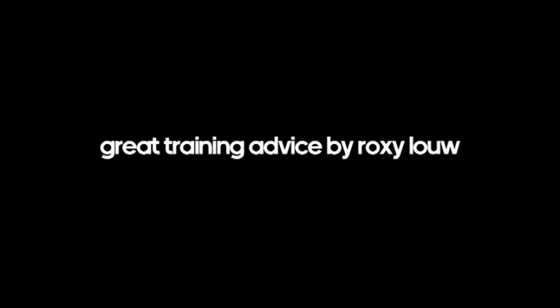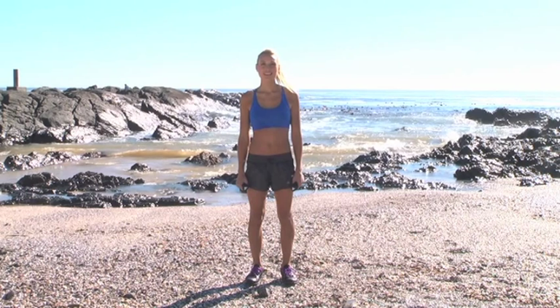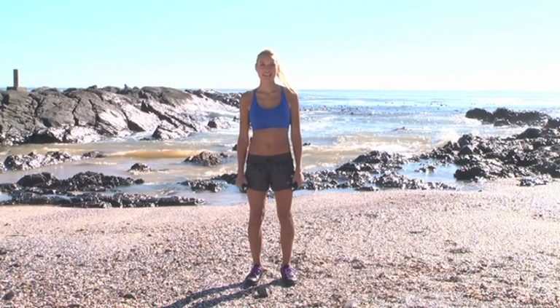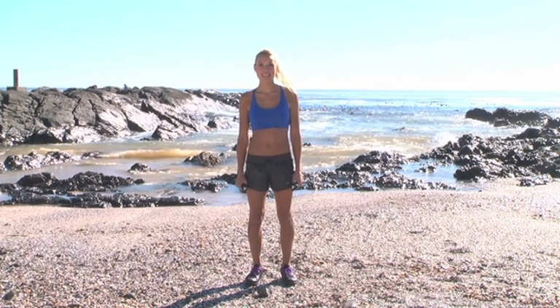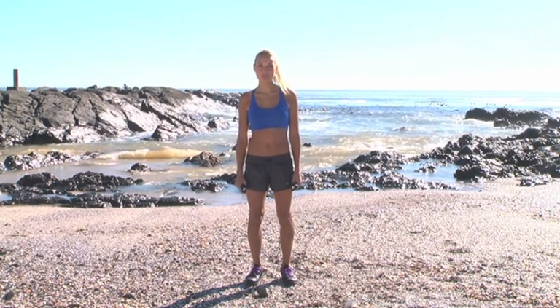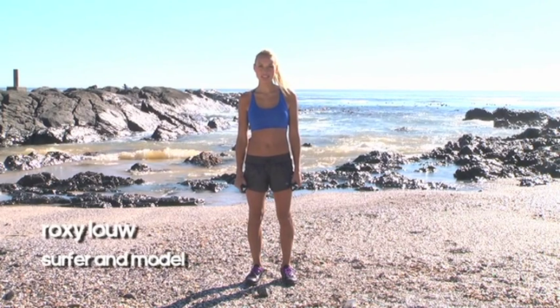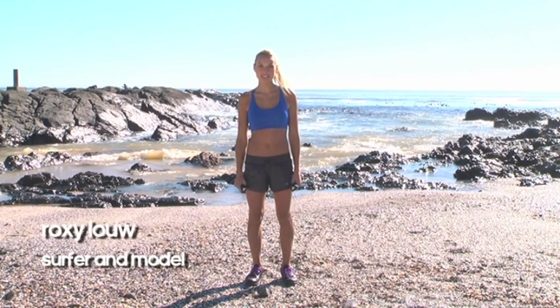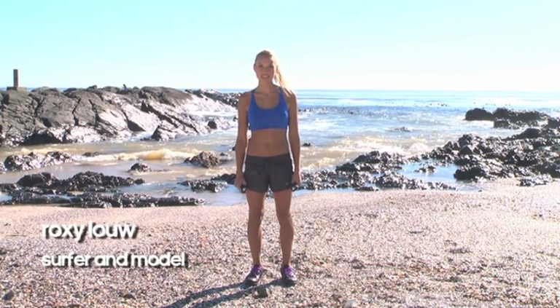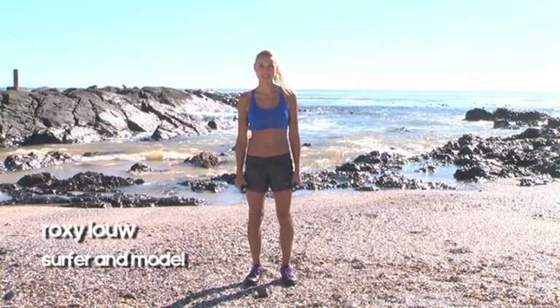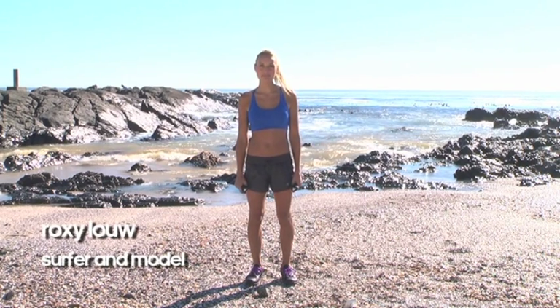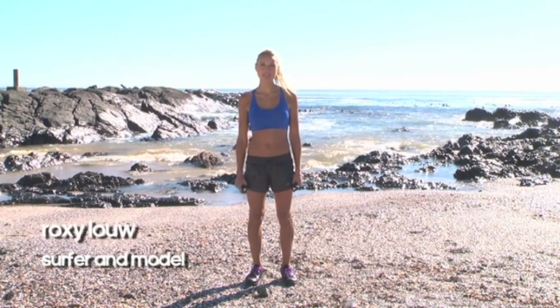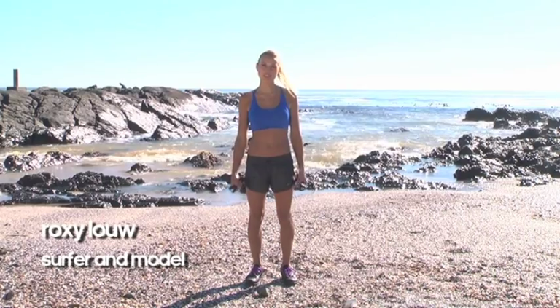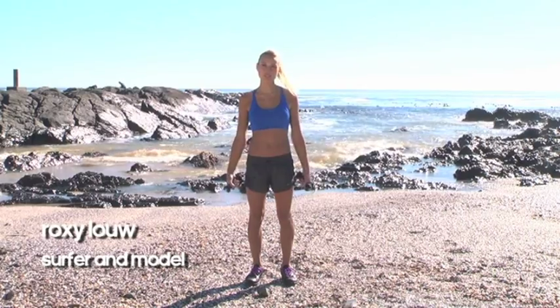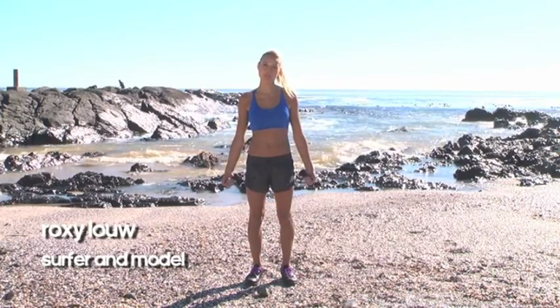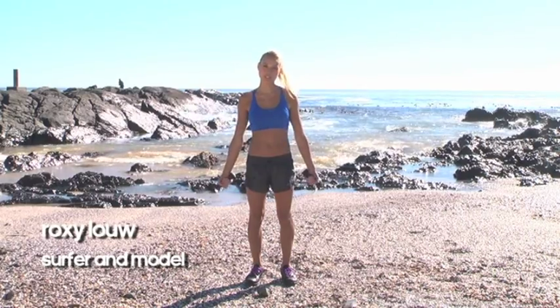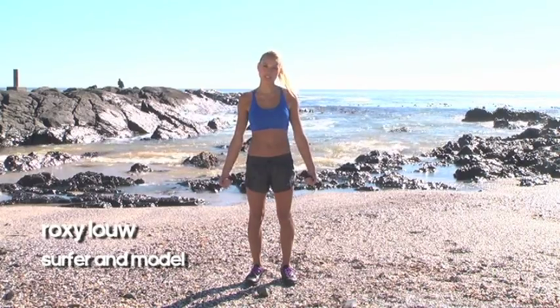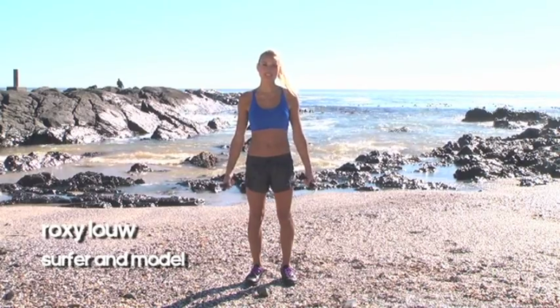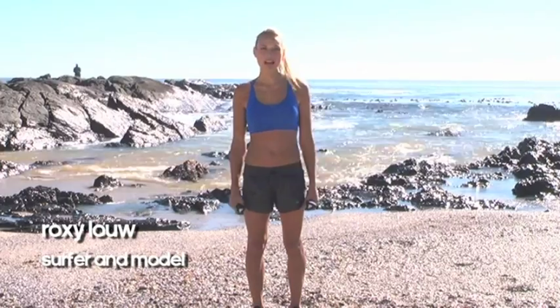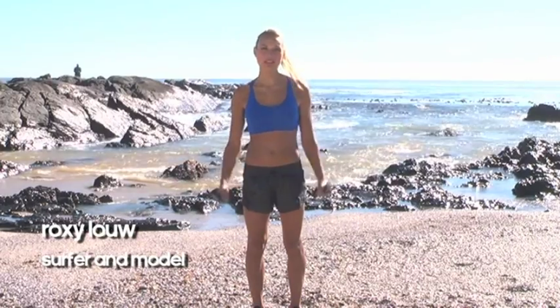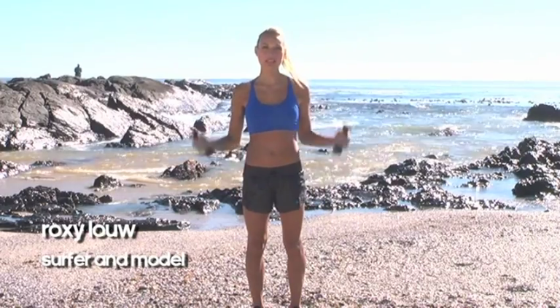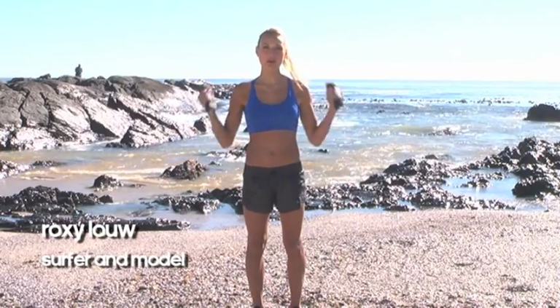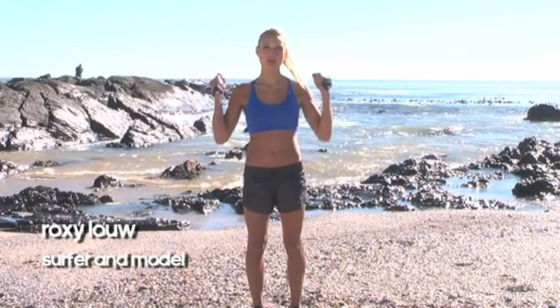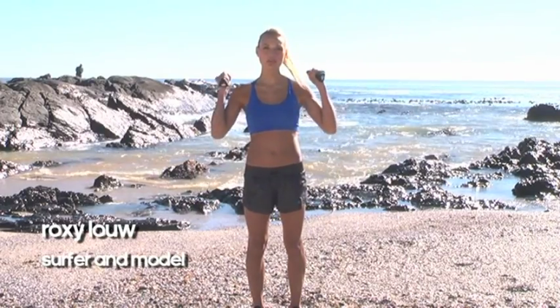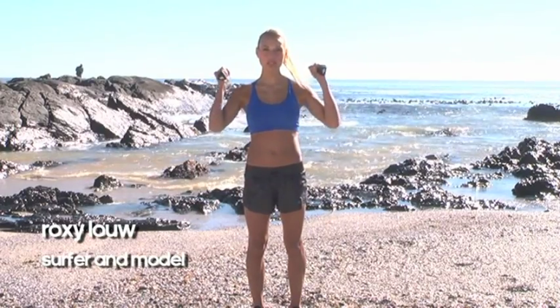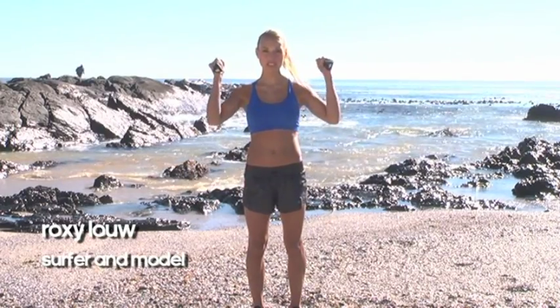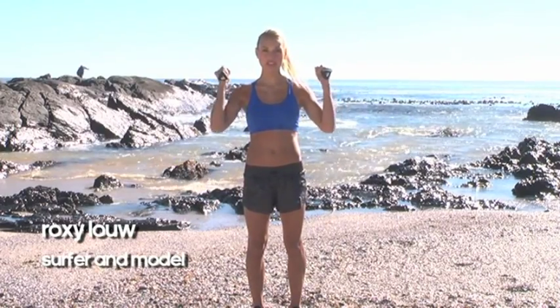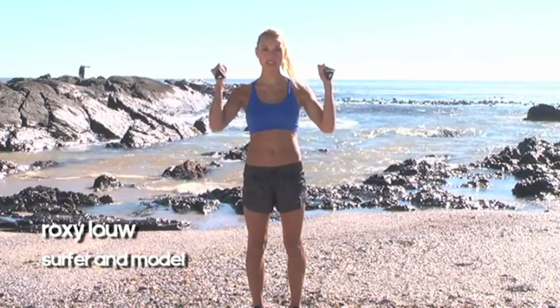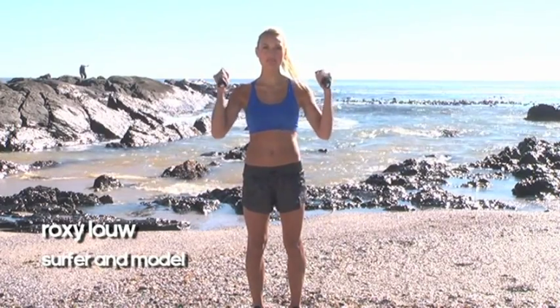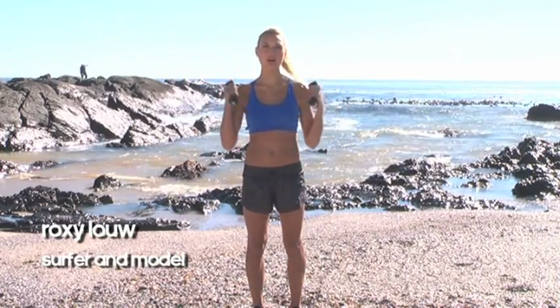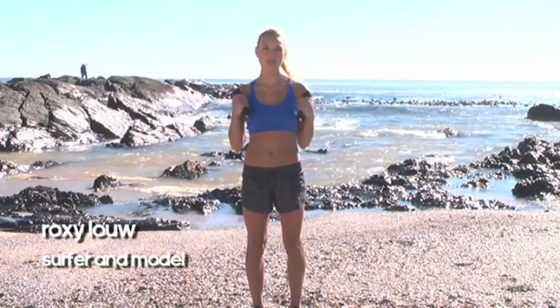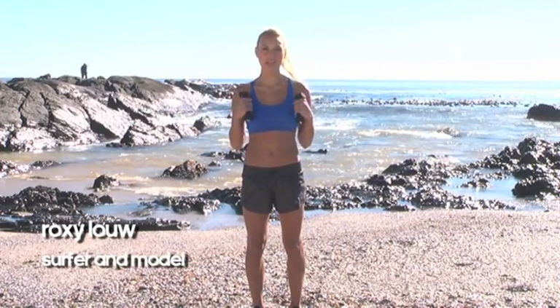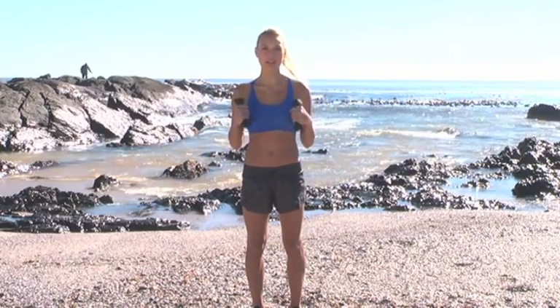Hi, I'm Roxy Lowe. I'm a surfer model. I've got to keep my arms pretty toned and my heart rate up.